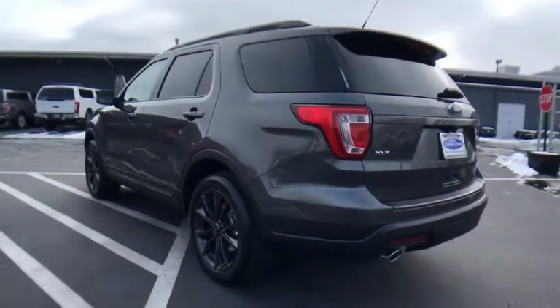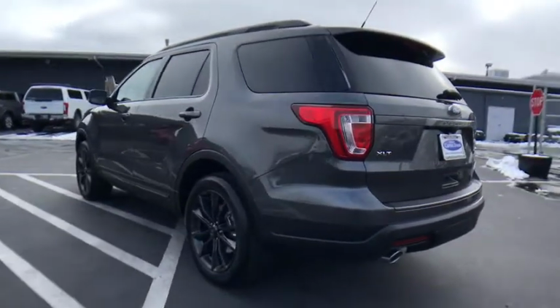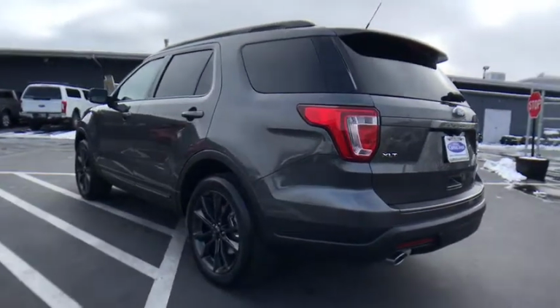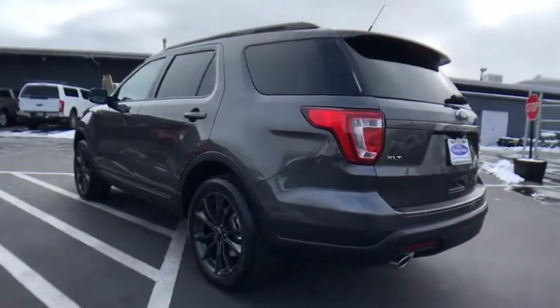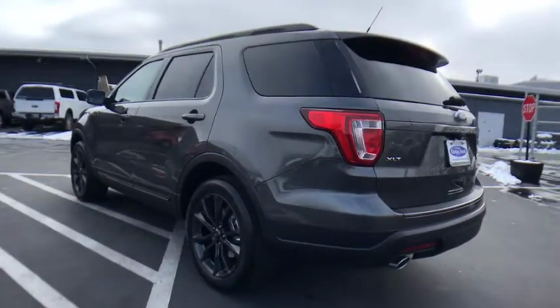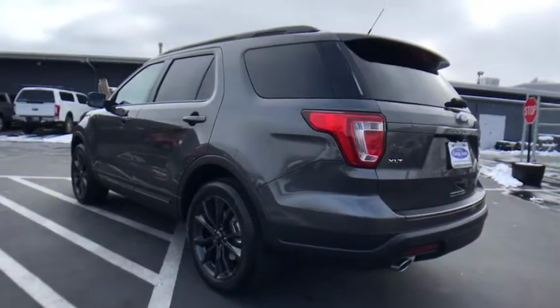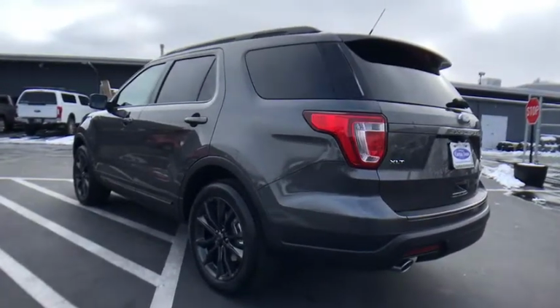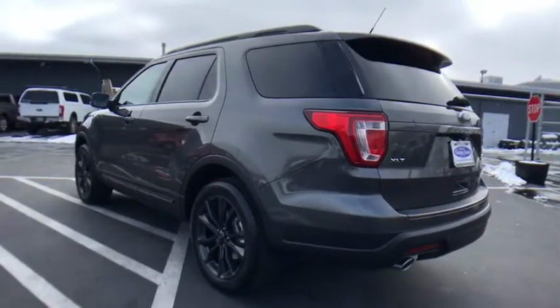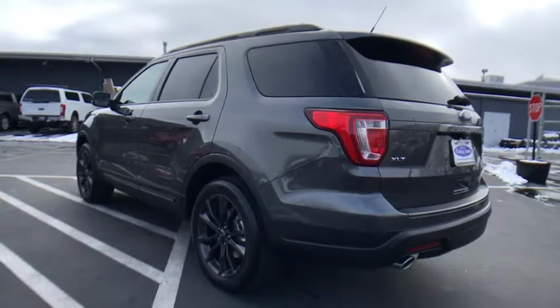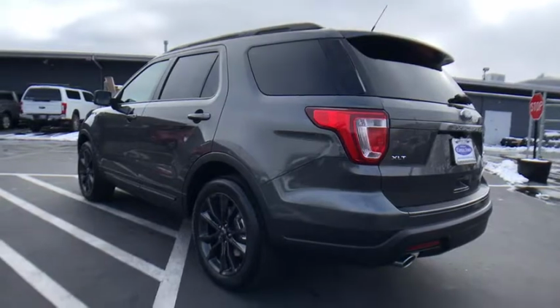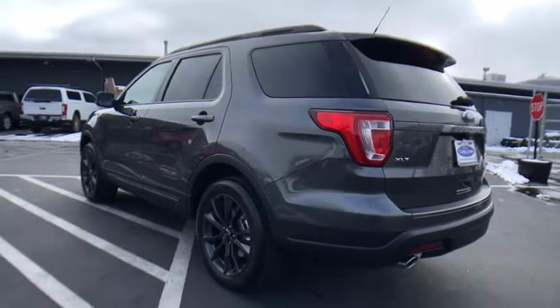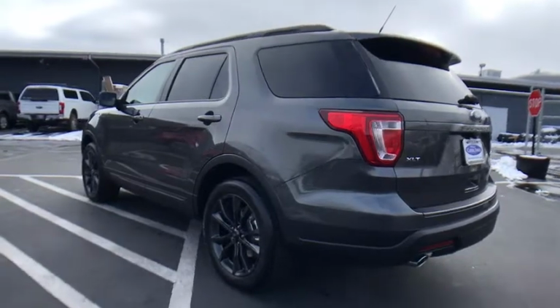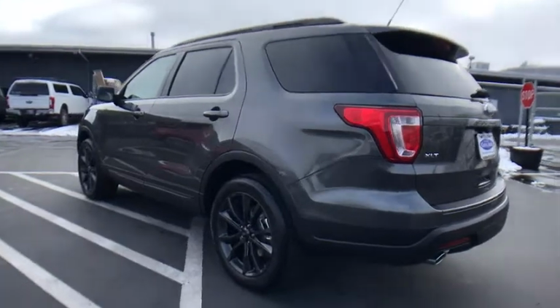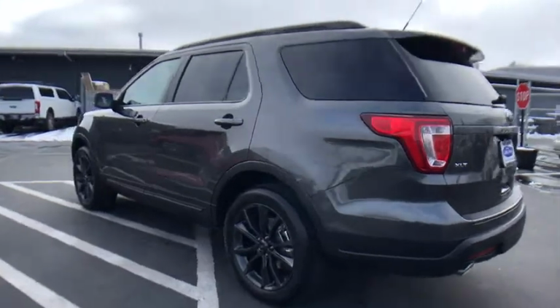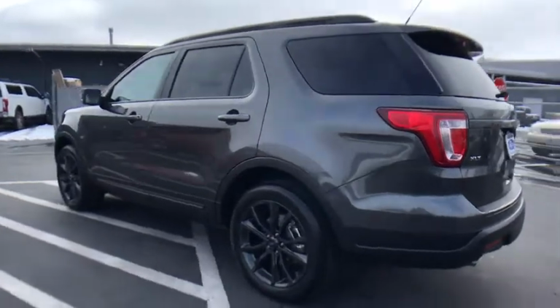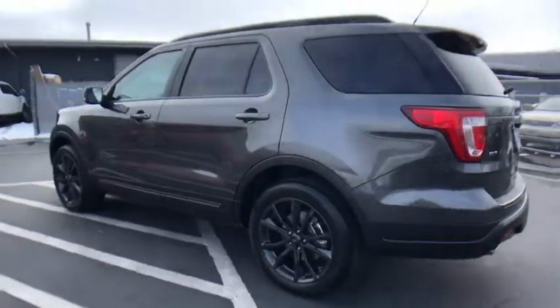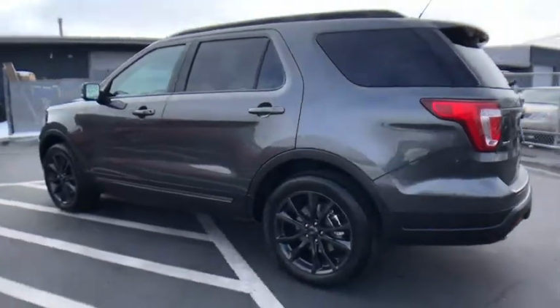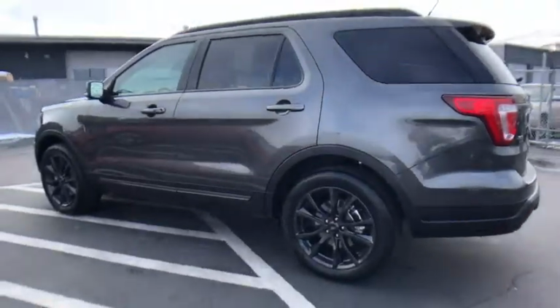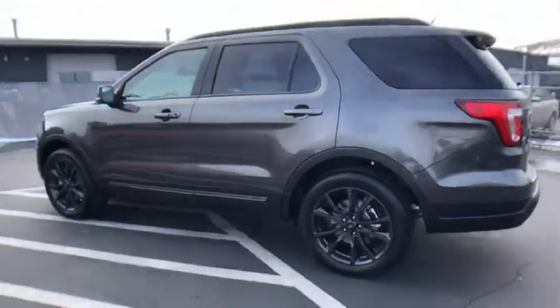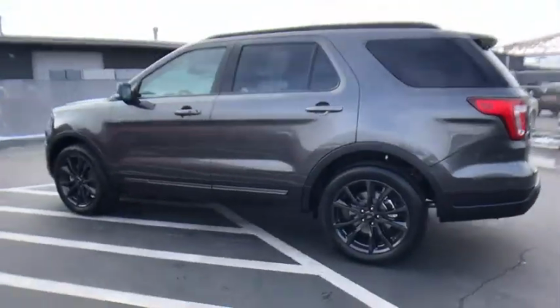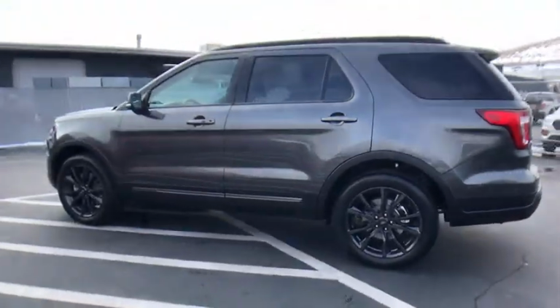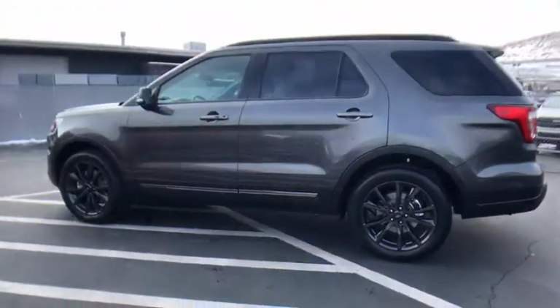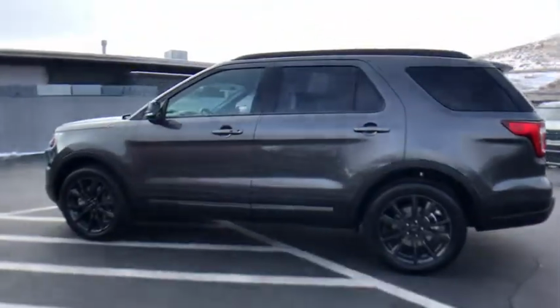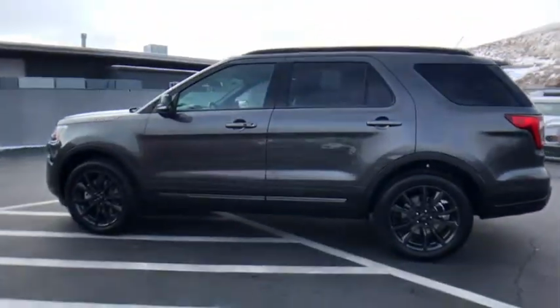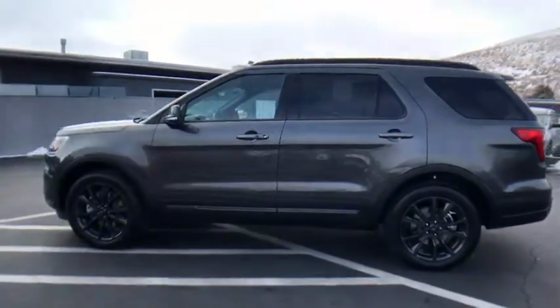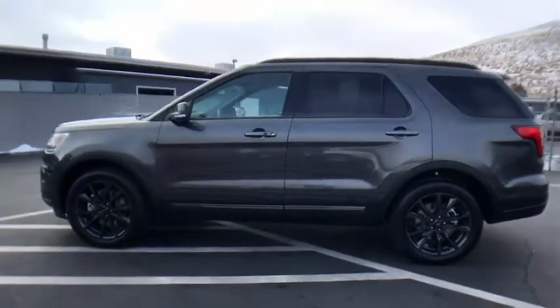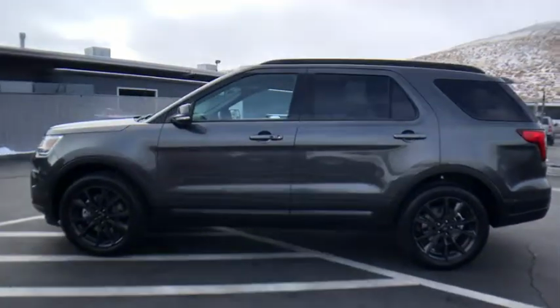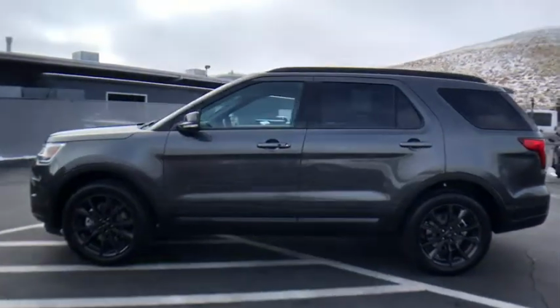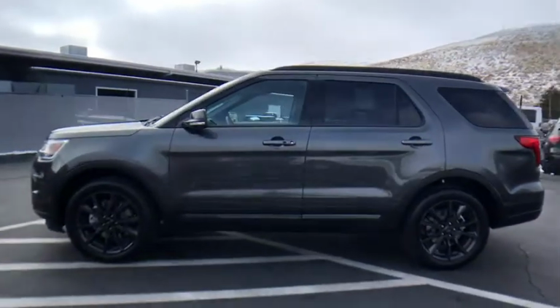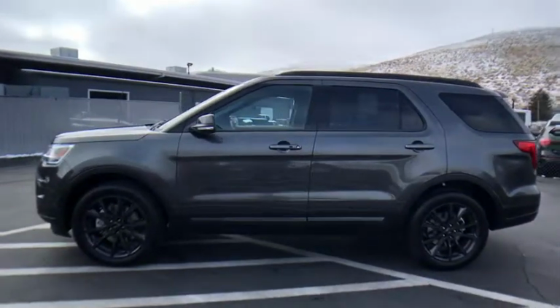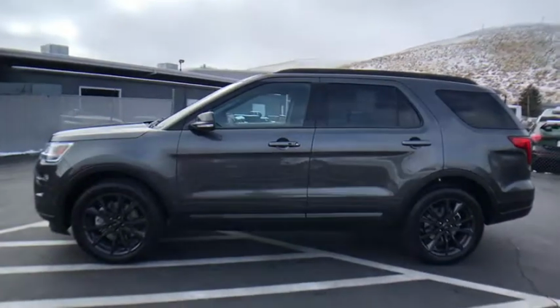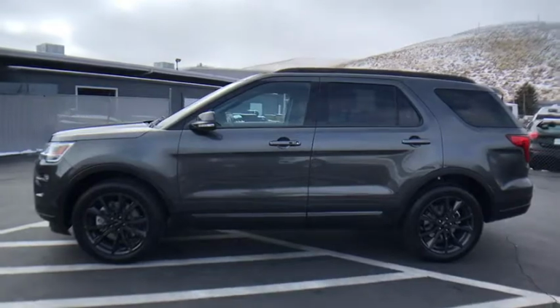Power passenger seat. Bluetooth. Leather wrapped steering wheel. Adjustable steering wheel. Power steering. Keyless start. Floor mats.